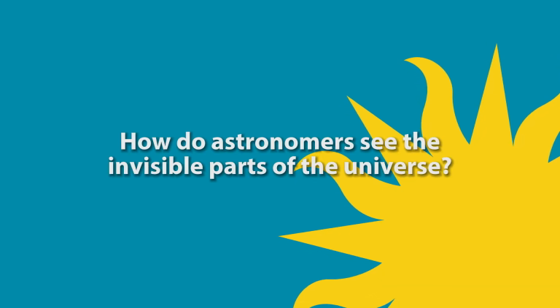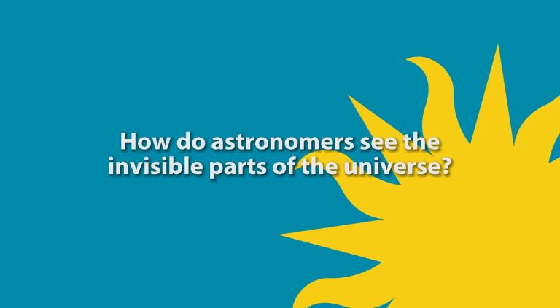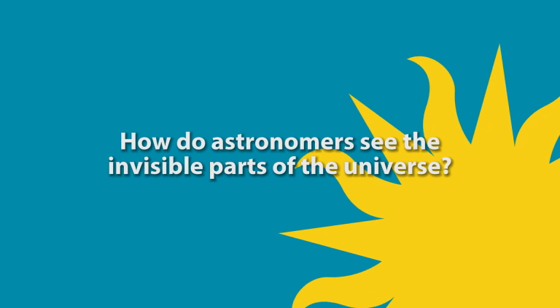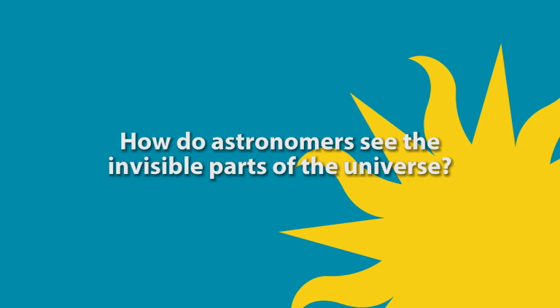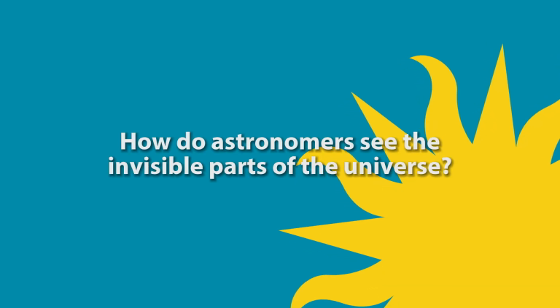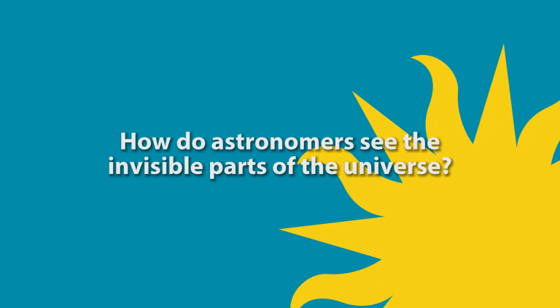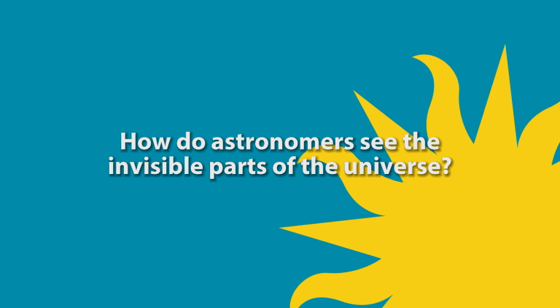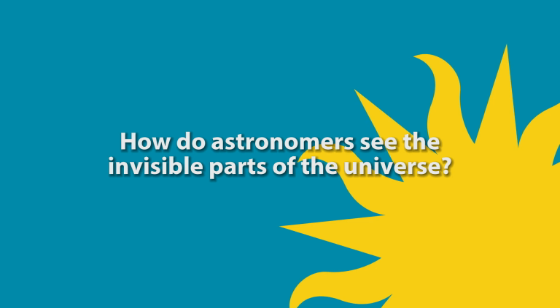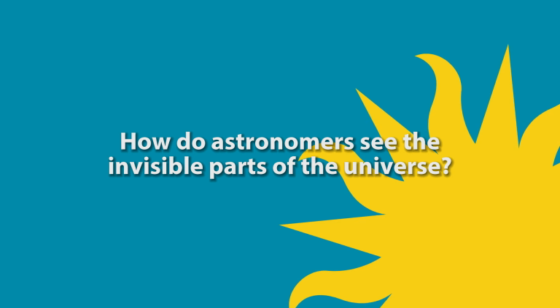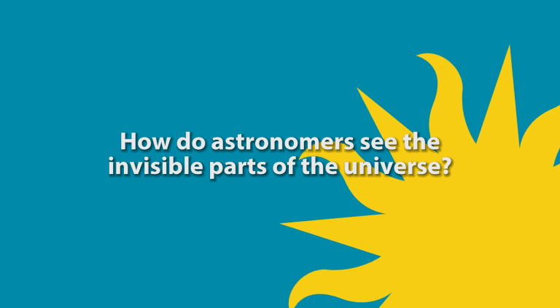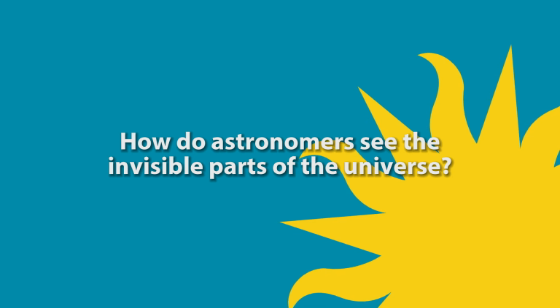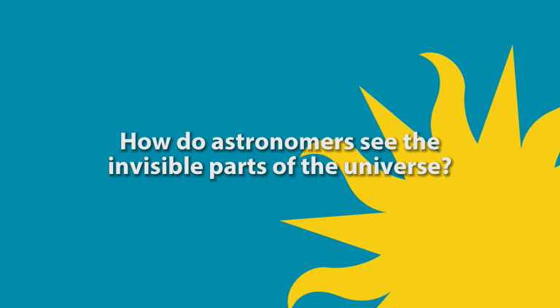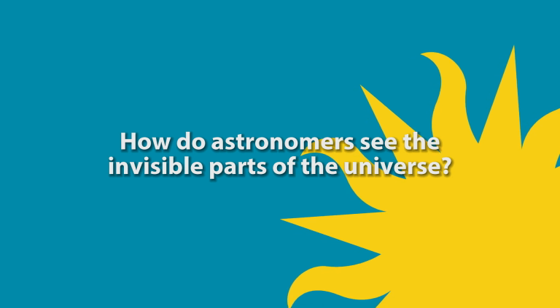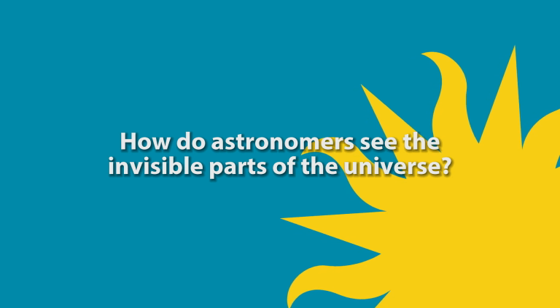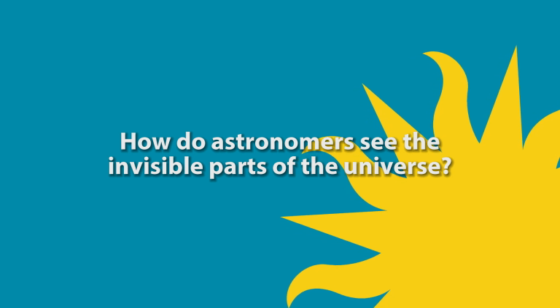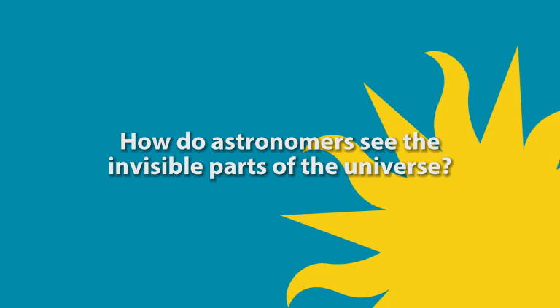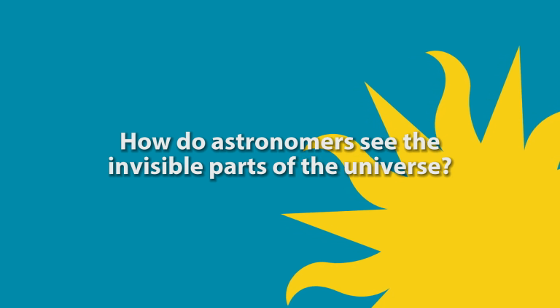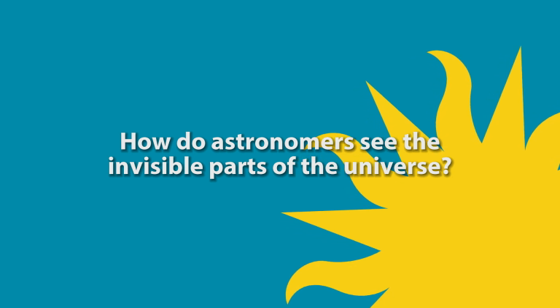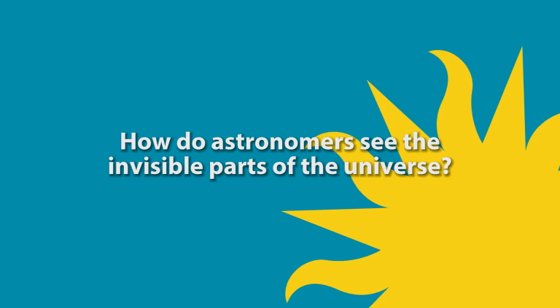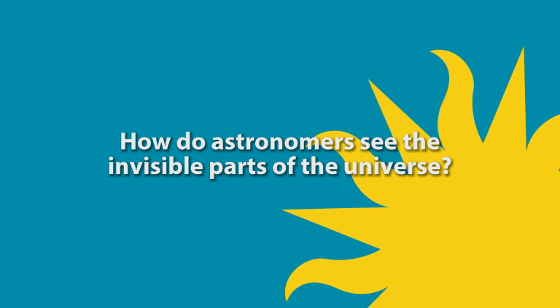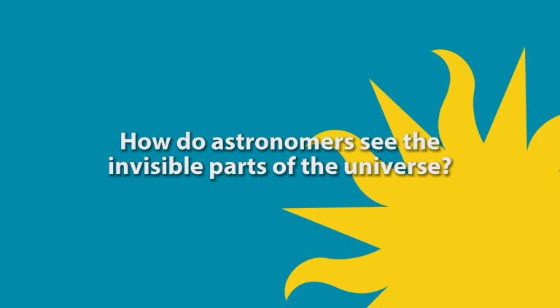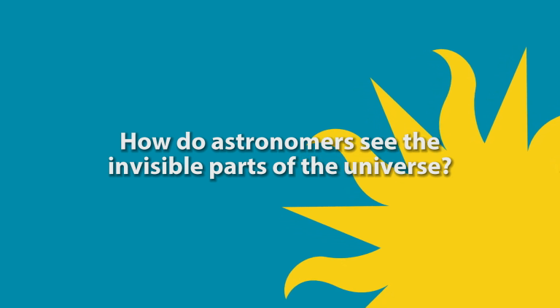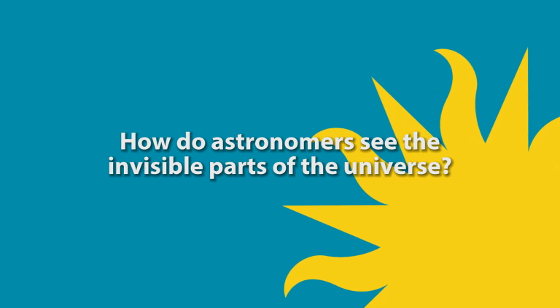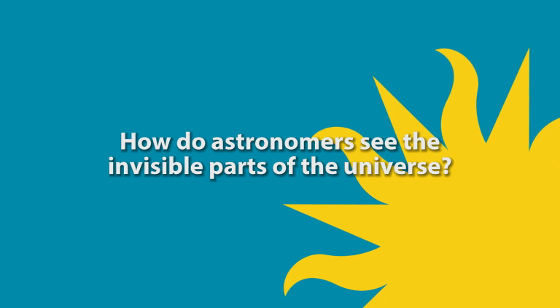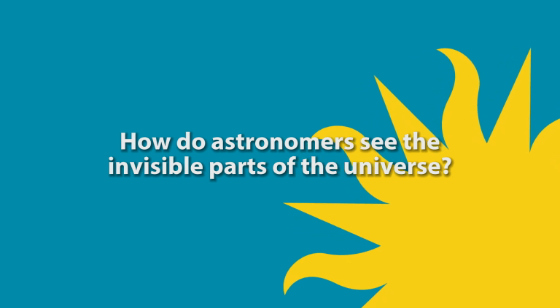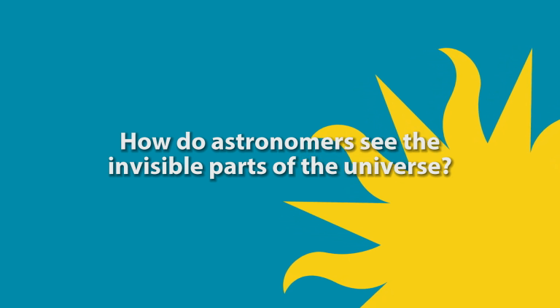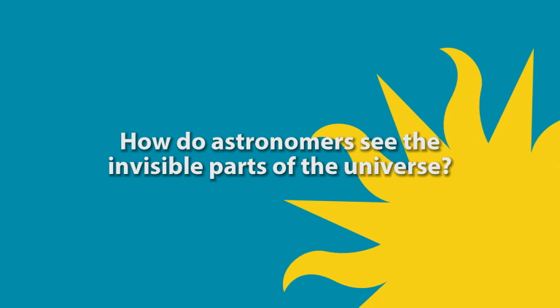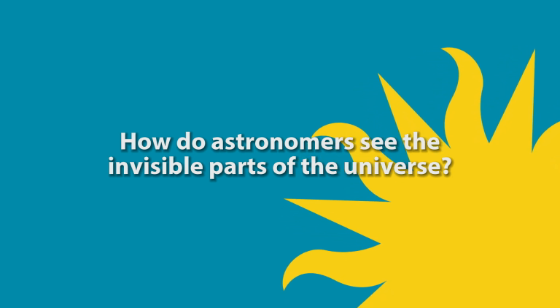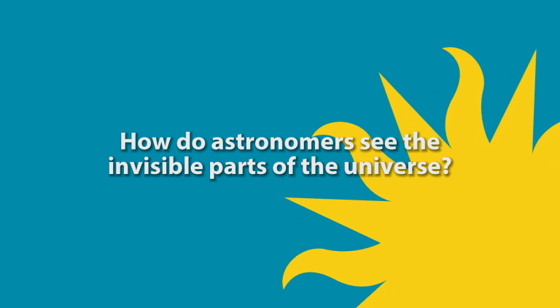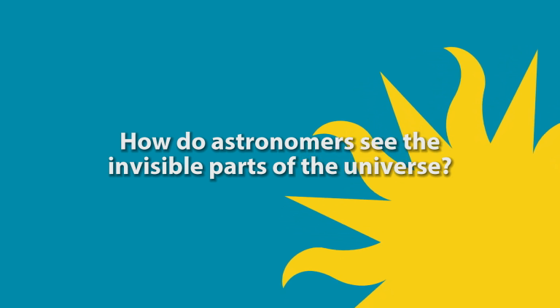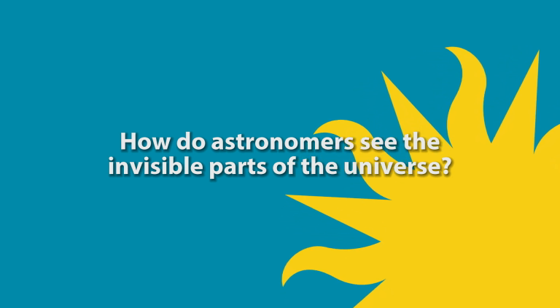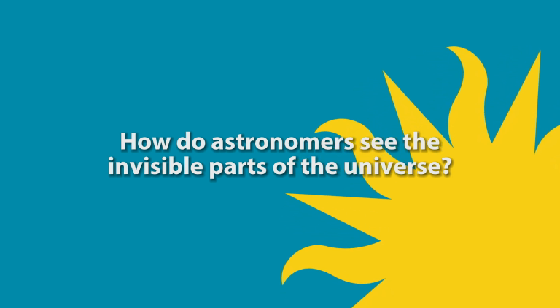In this episode we ask the question: how do astronomers see the invisible parts of the universe?